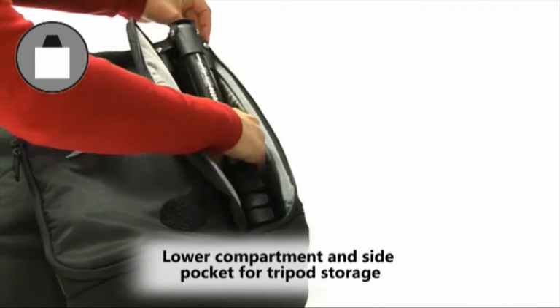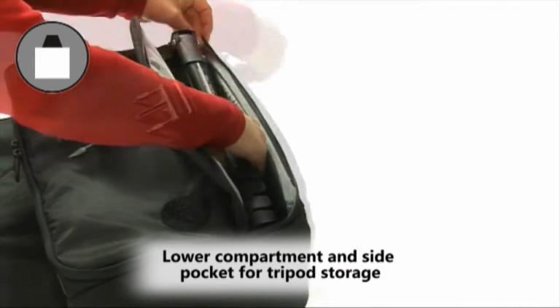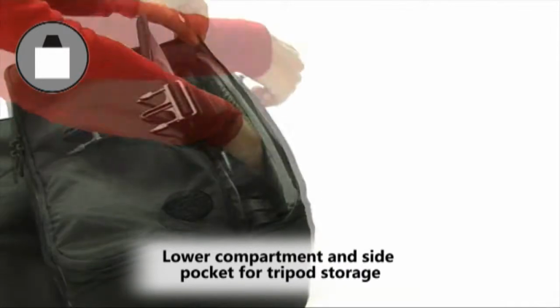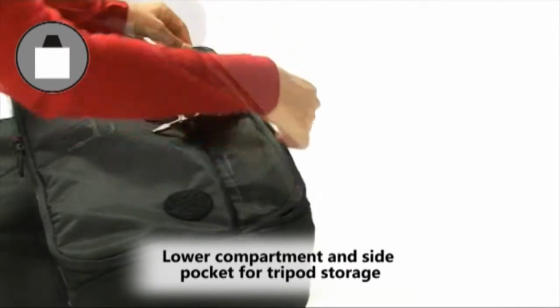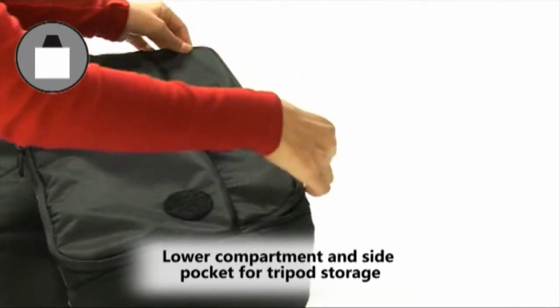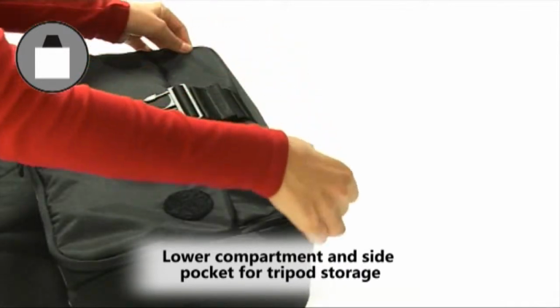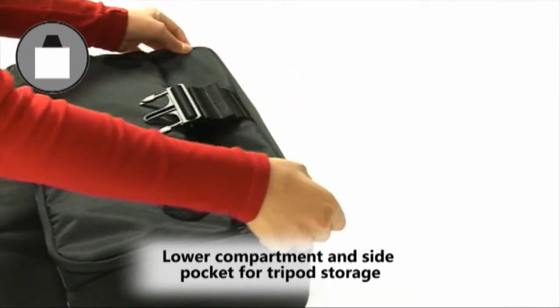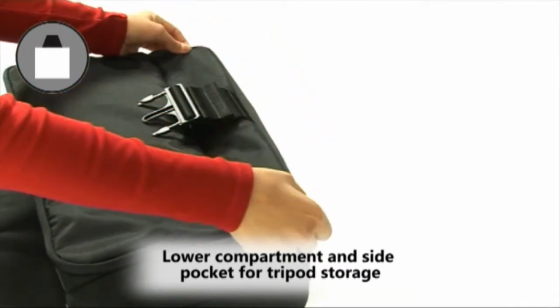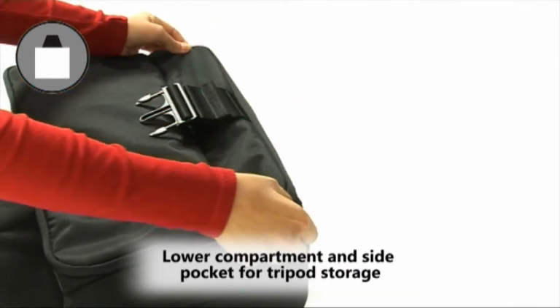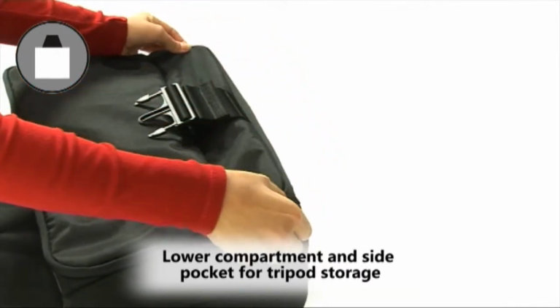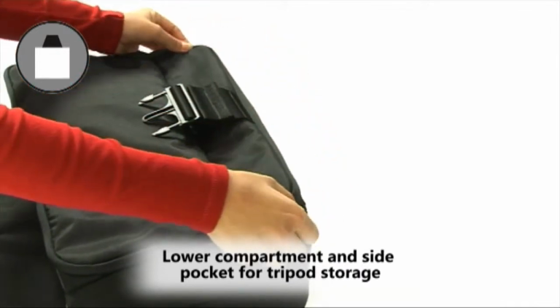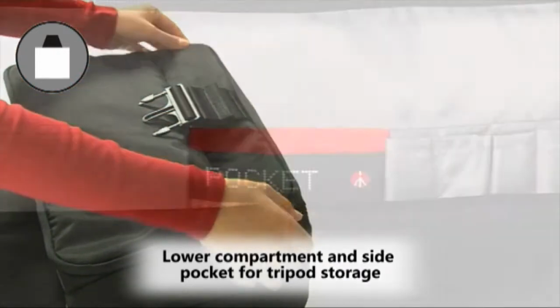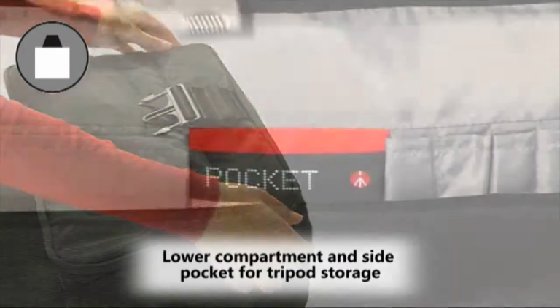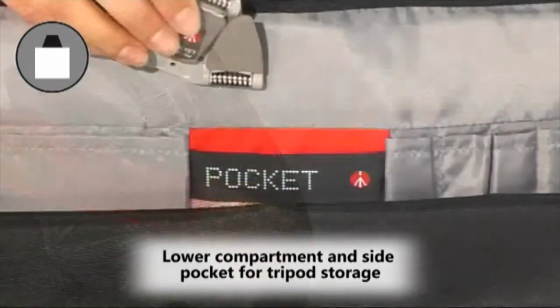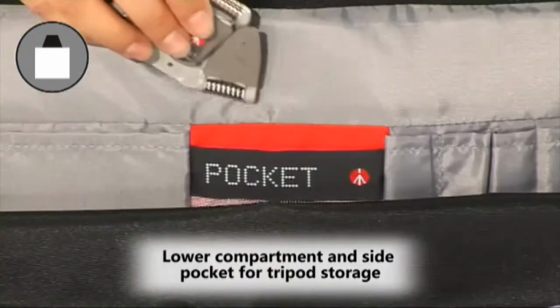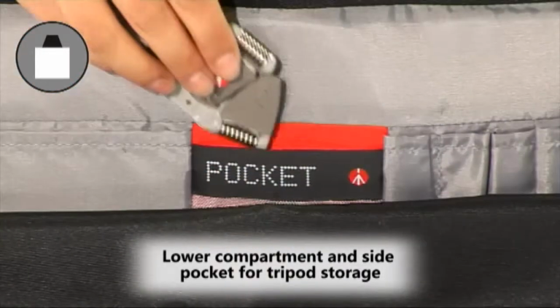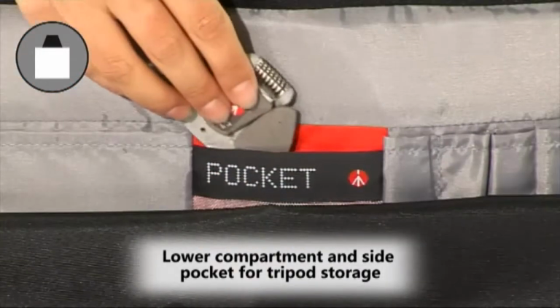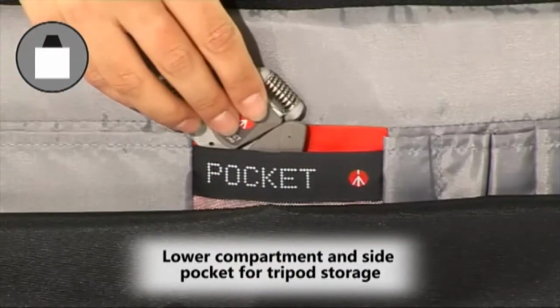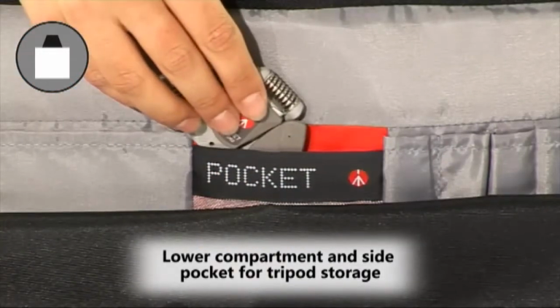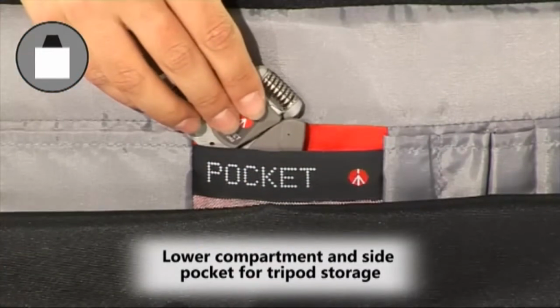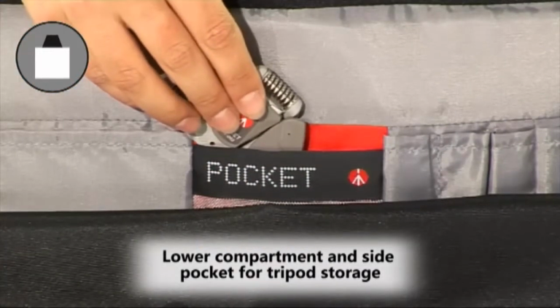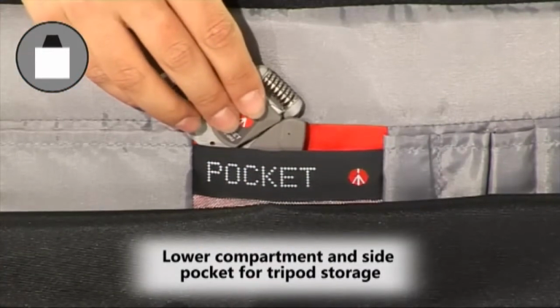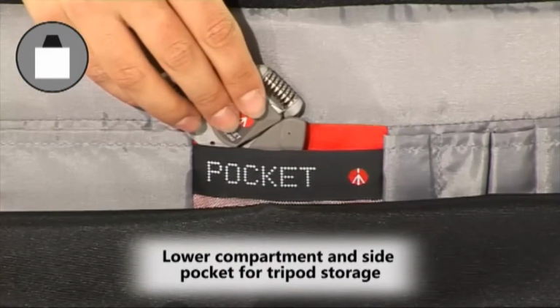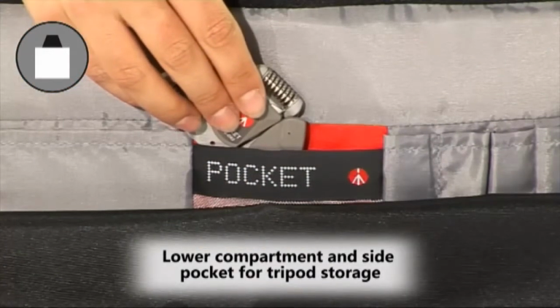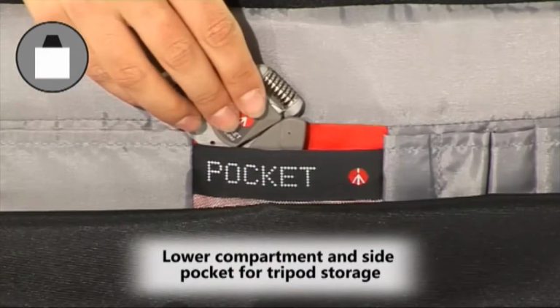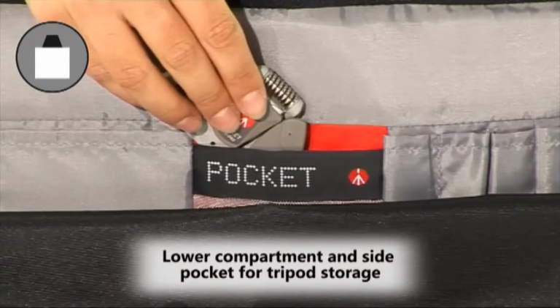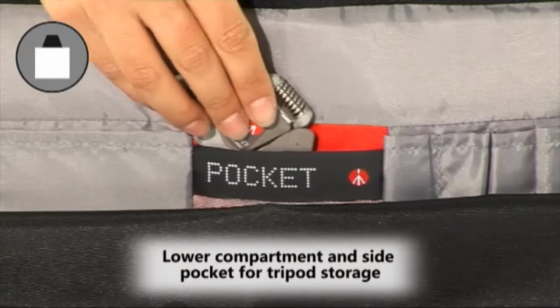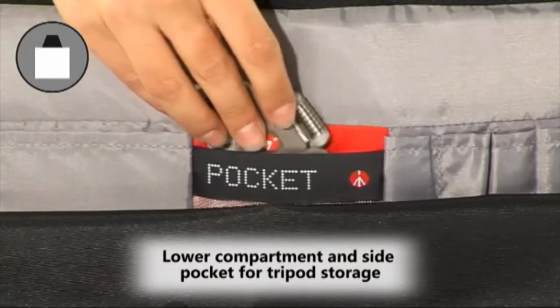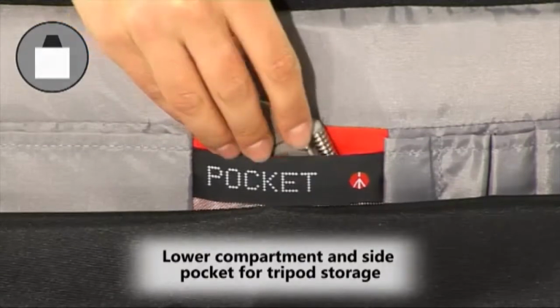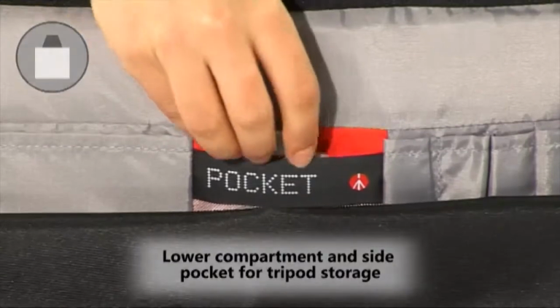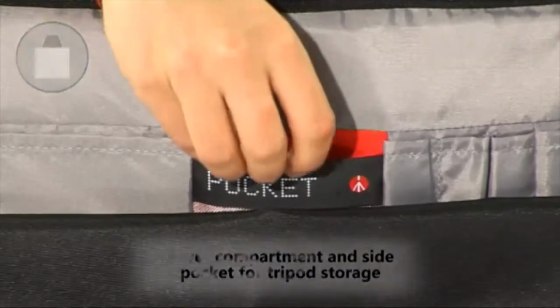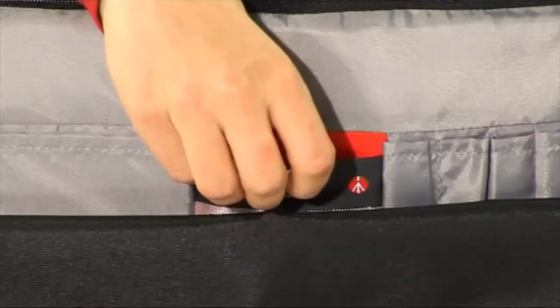for storing the Manfrotto compact photo tripod, as well as an additional pocket for the Manfrotto pocket support.